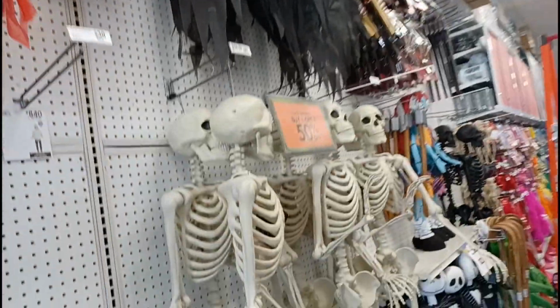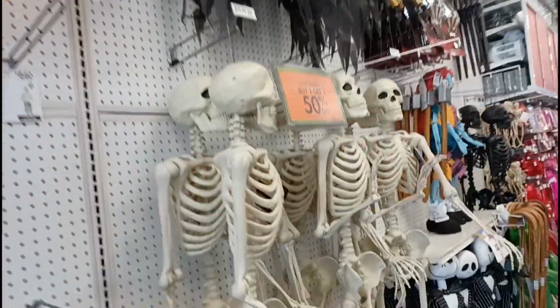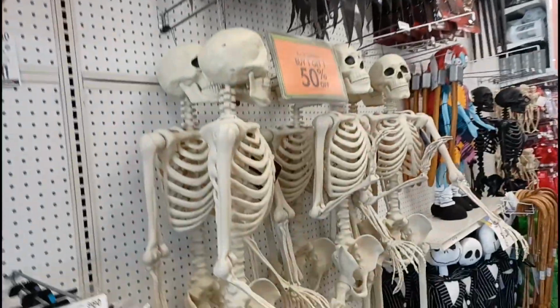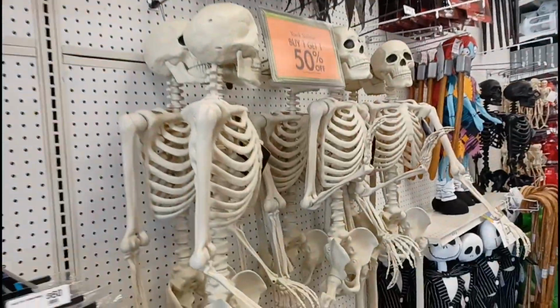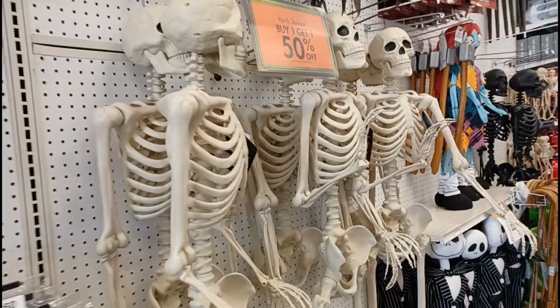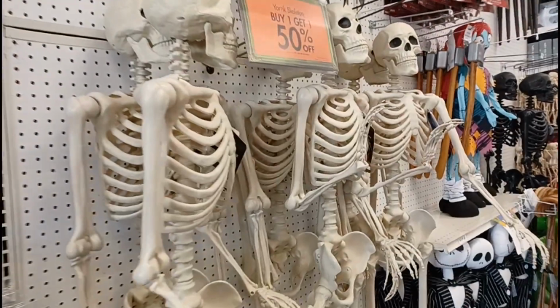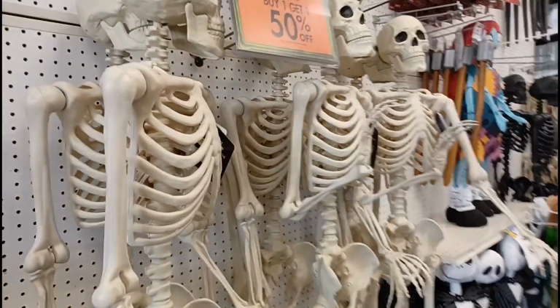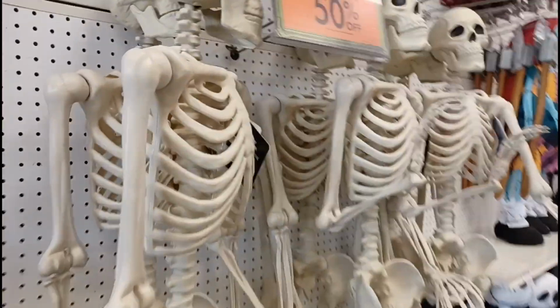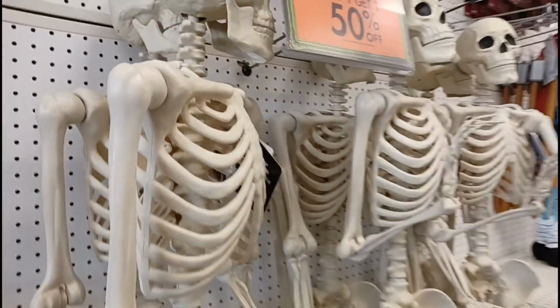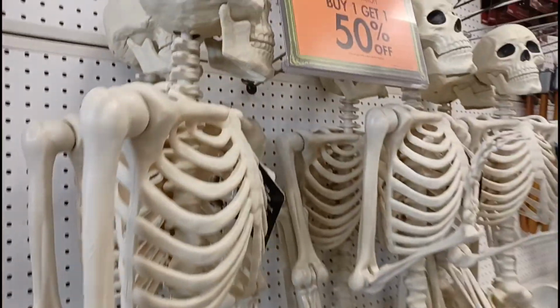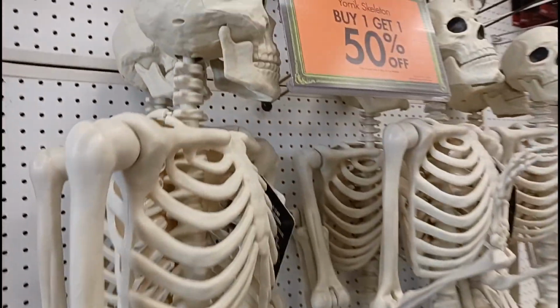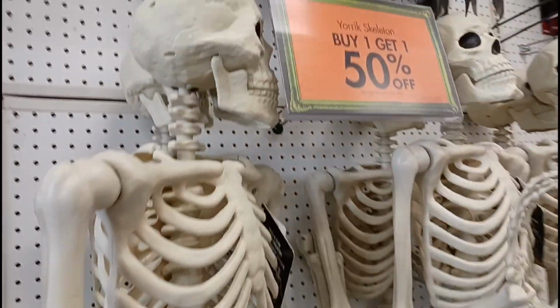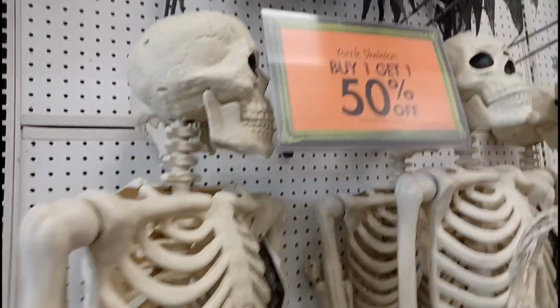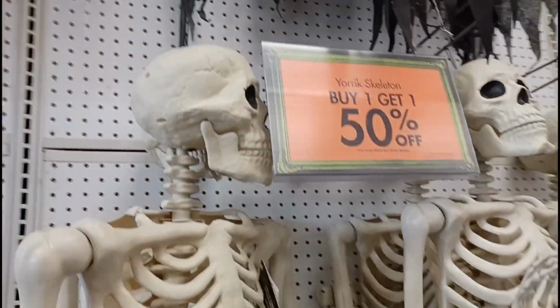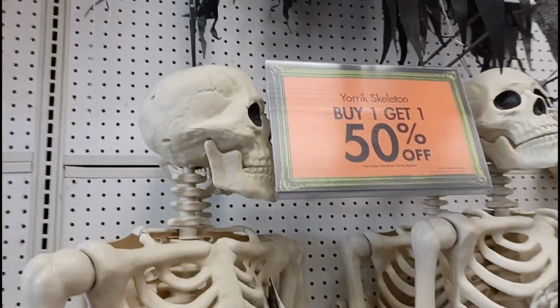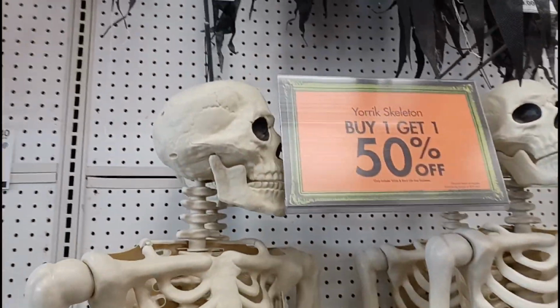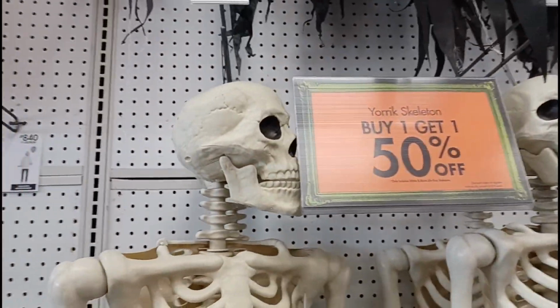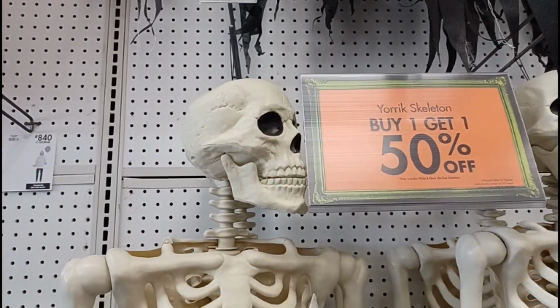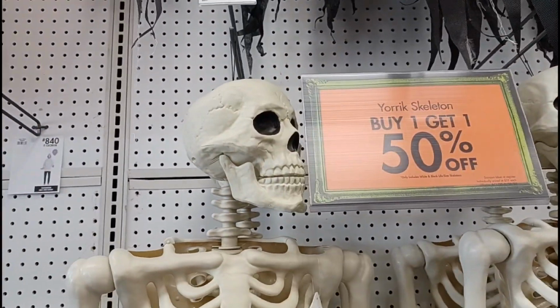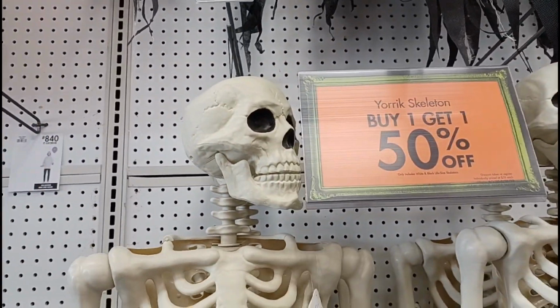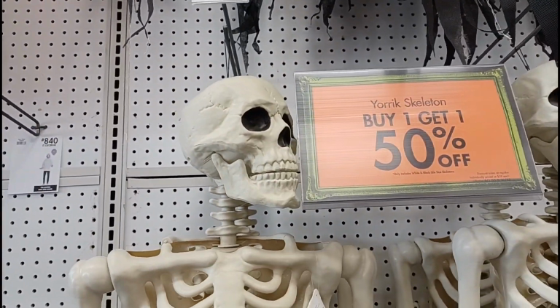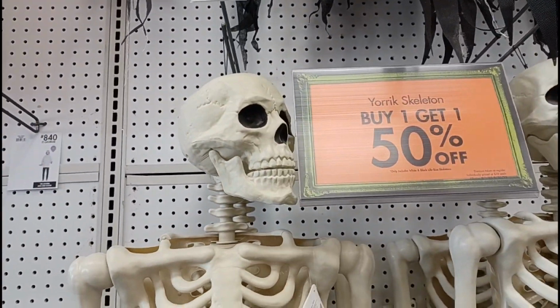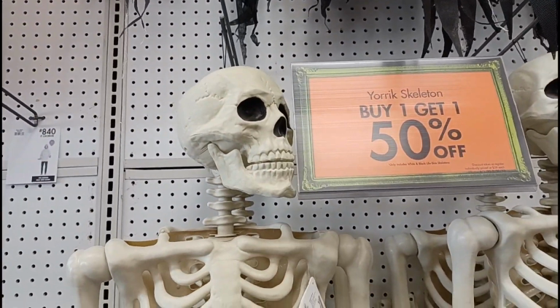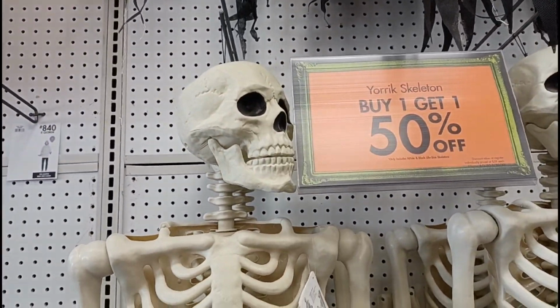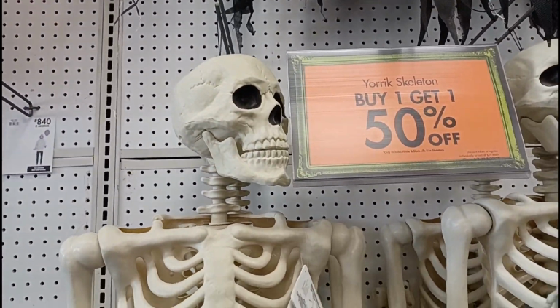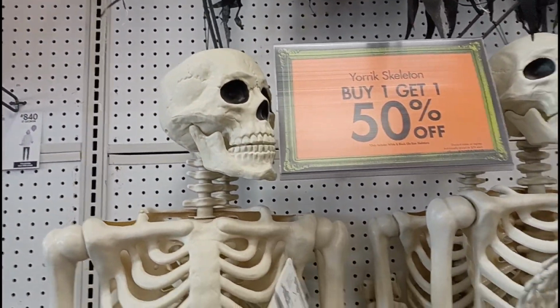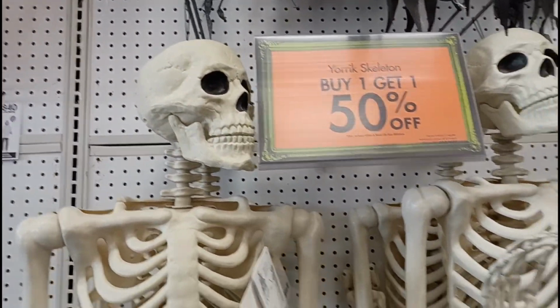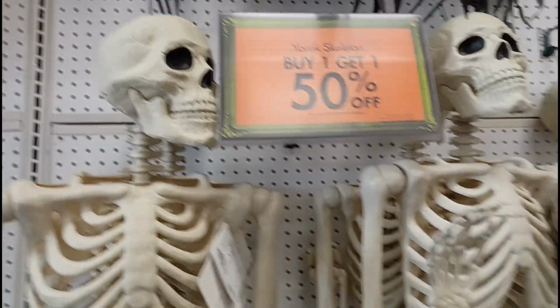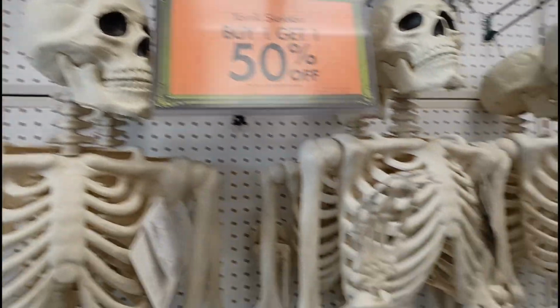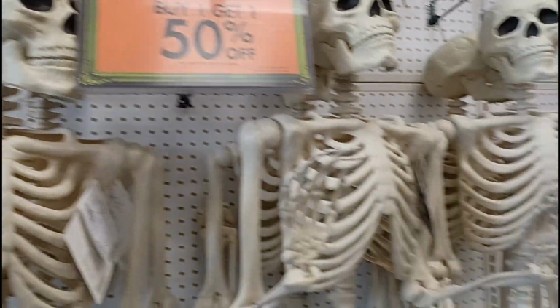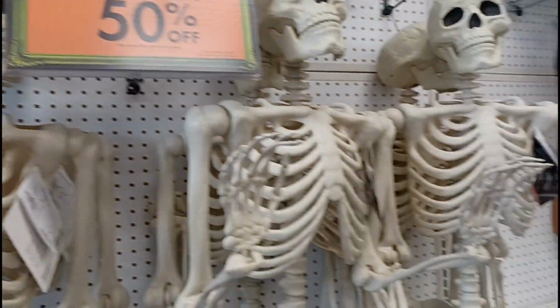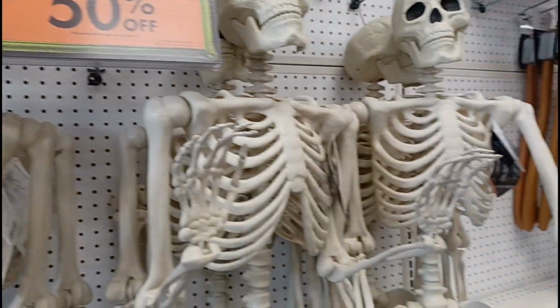Down here we got some skeletons at fifty percent off — that's an all right deal.